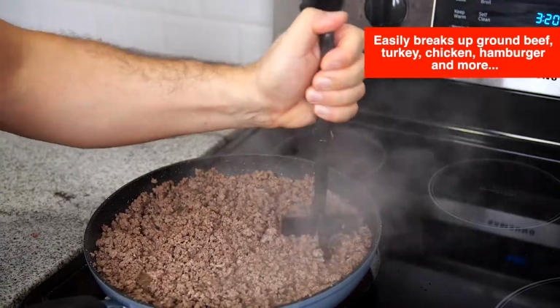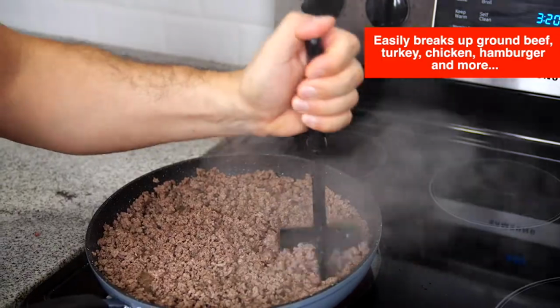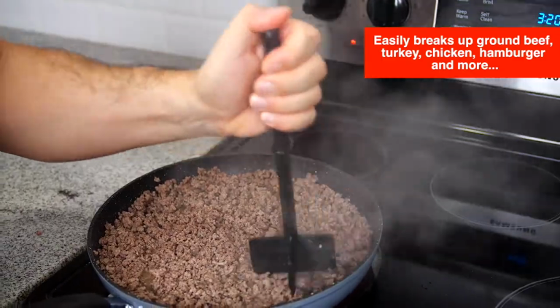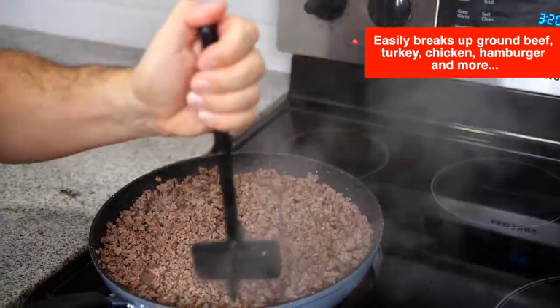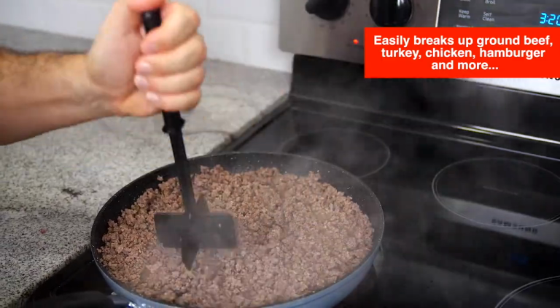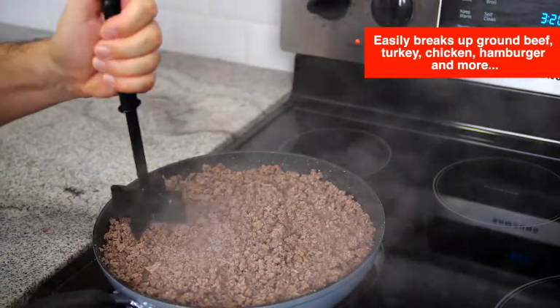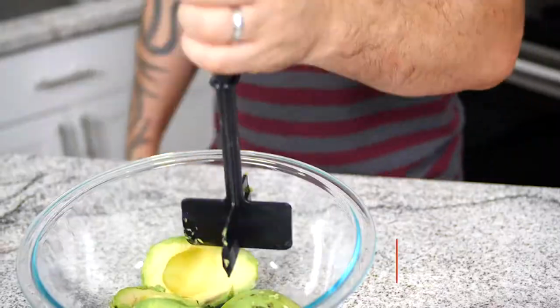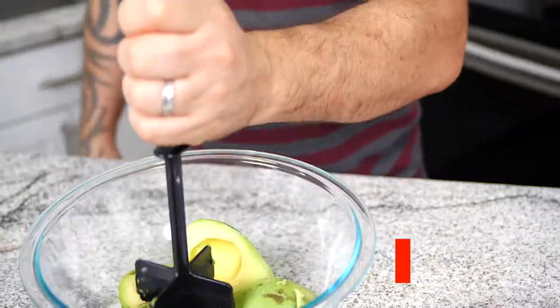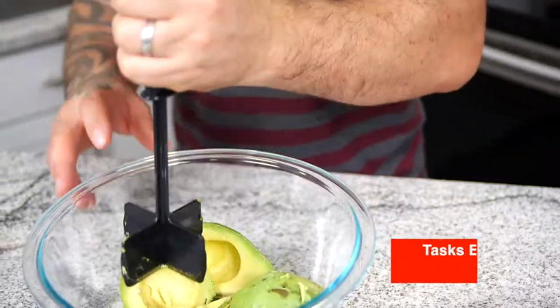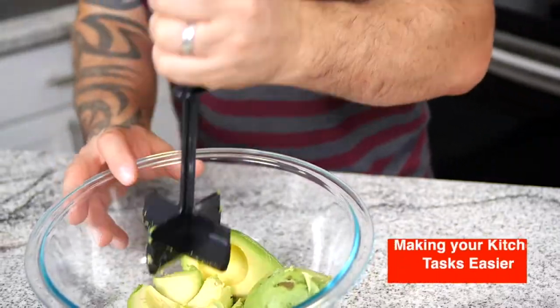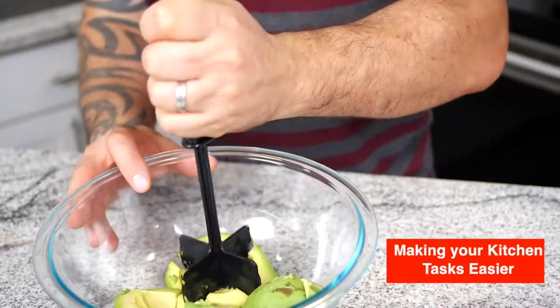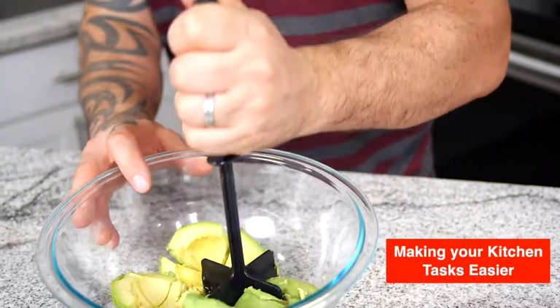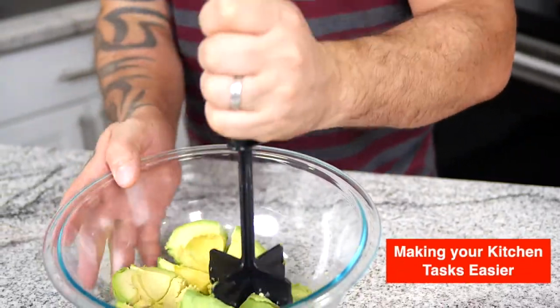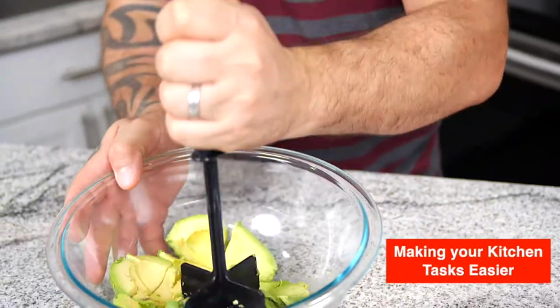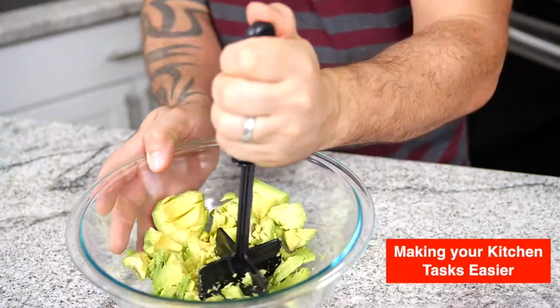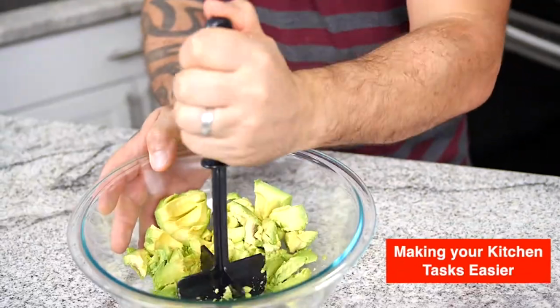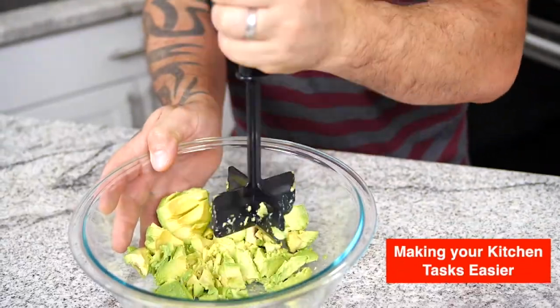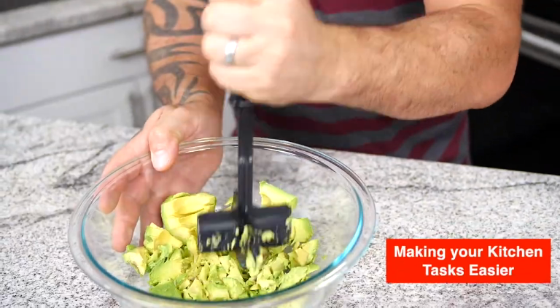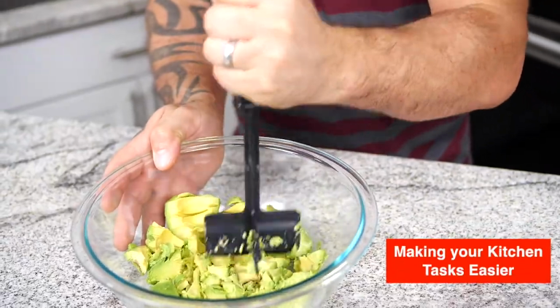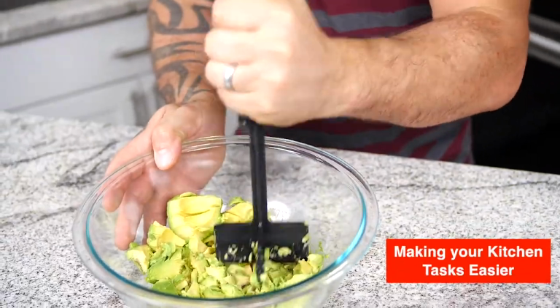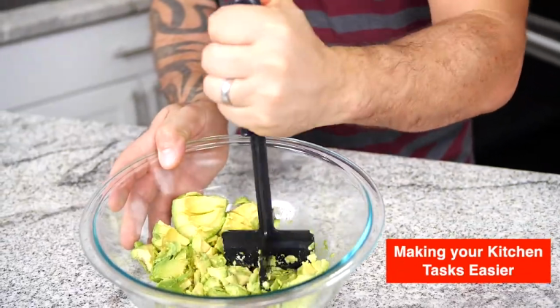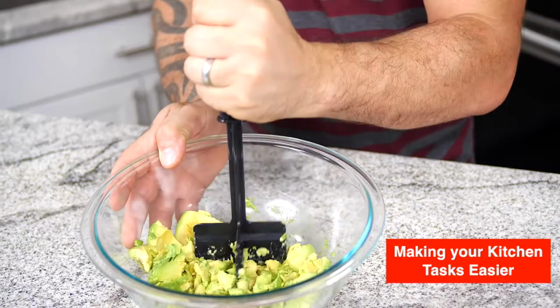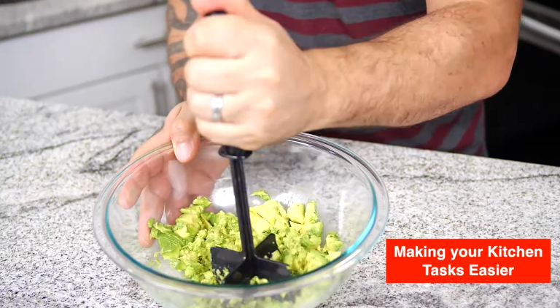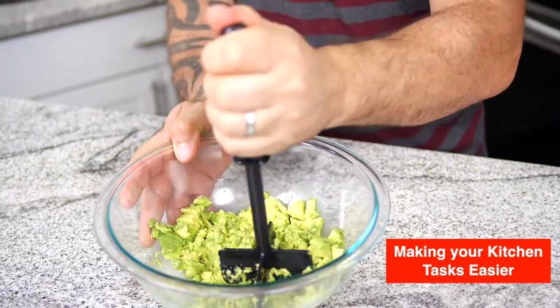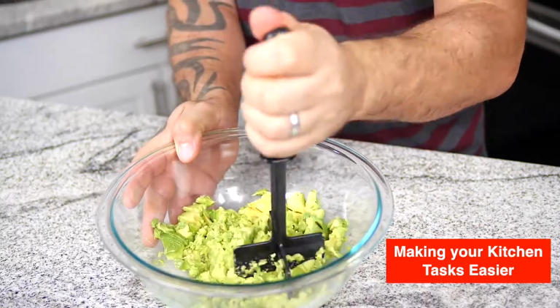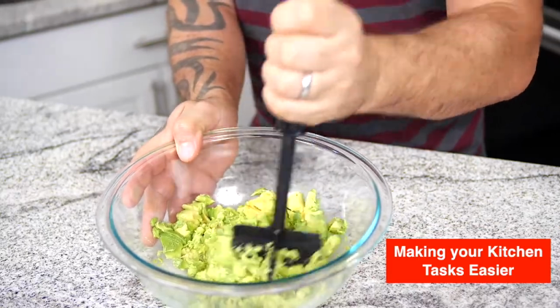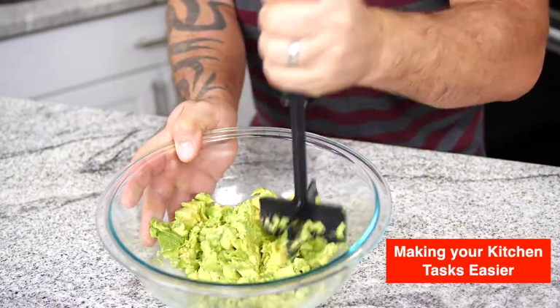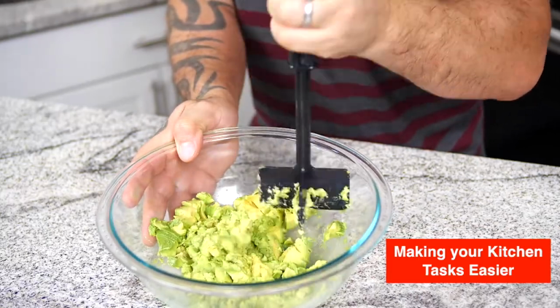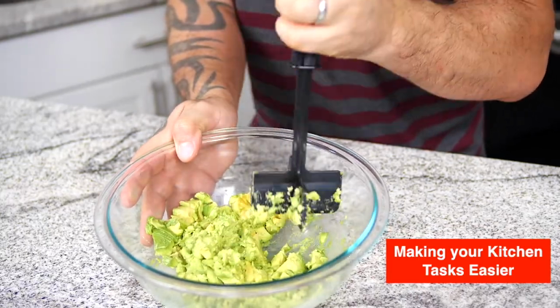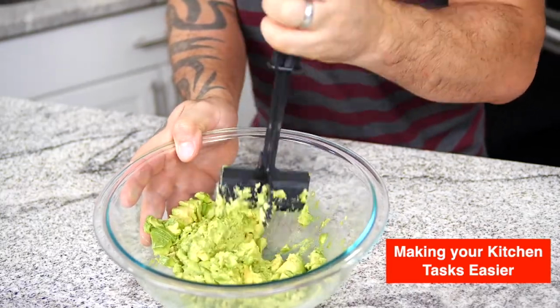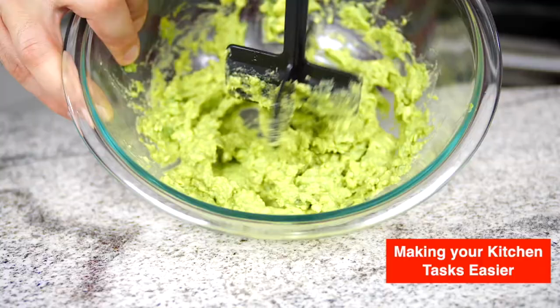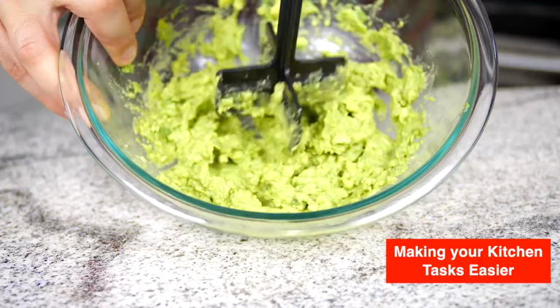Efficiently chops, mixes, blends, mashes and smashes, making your kitchen tasks easier and faster.